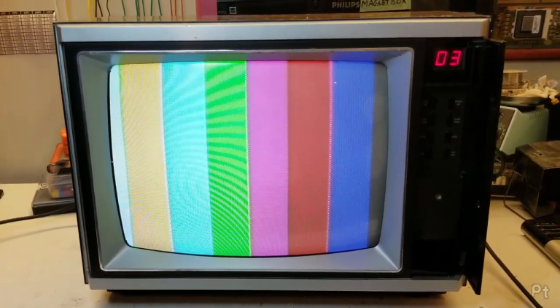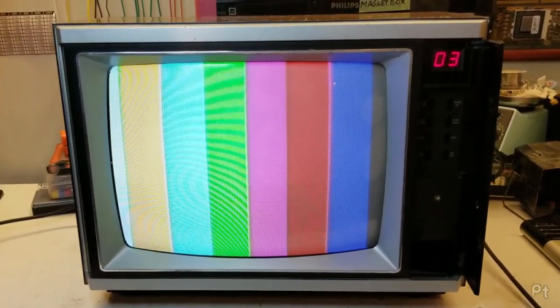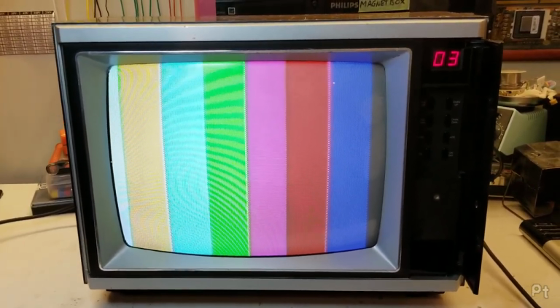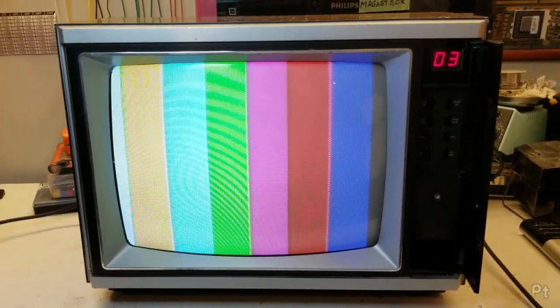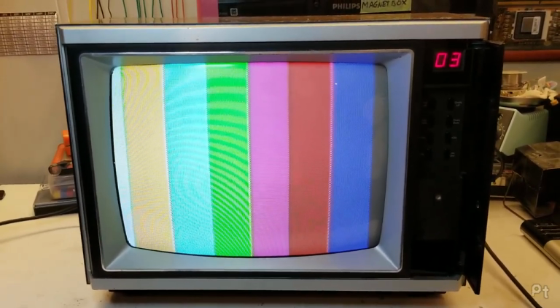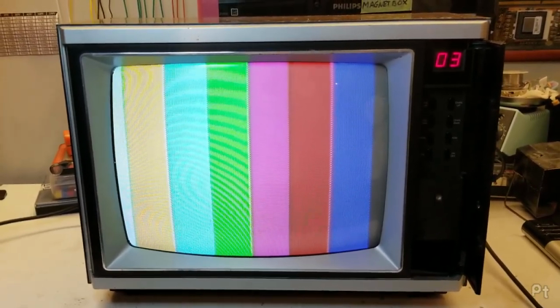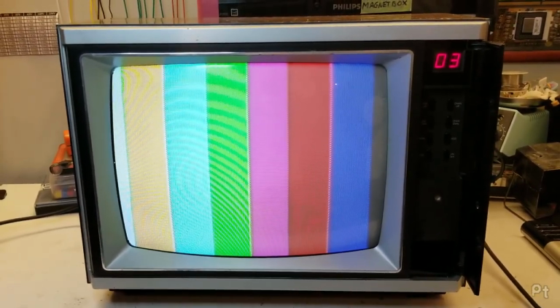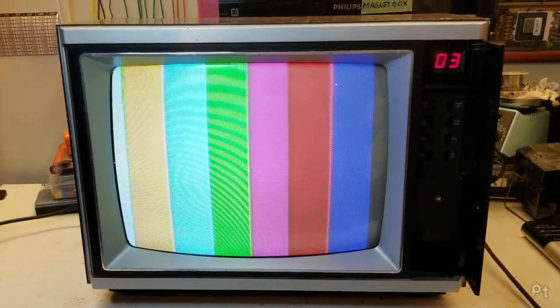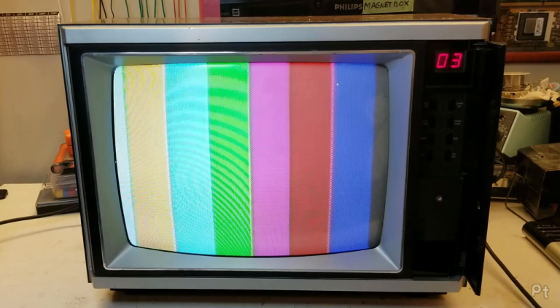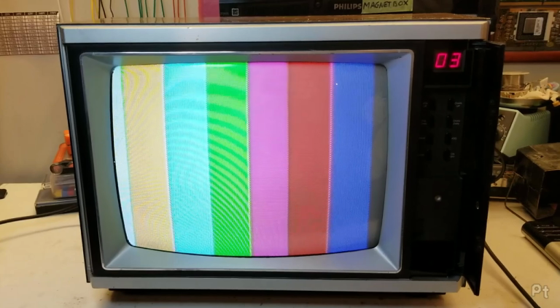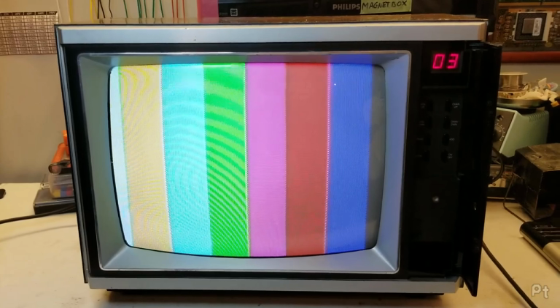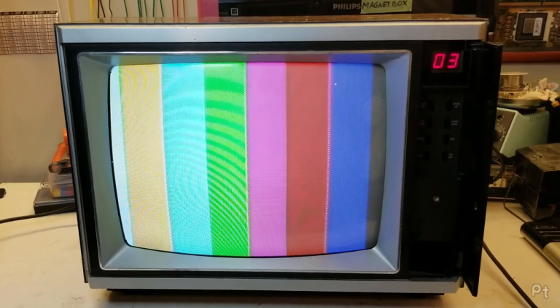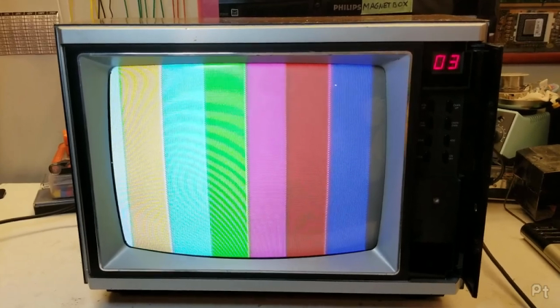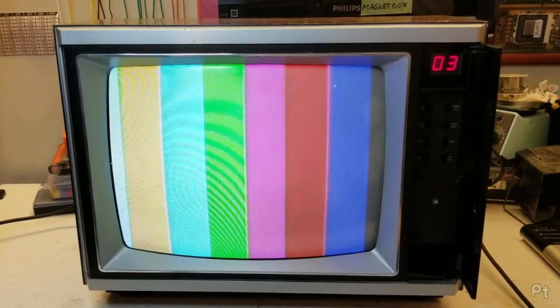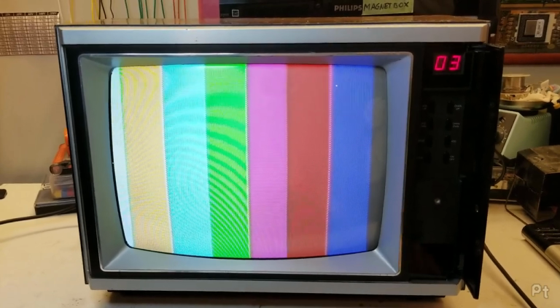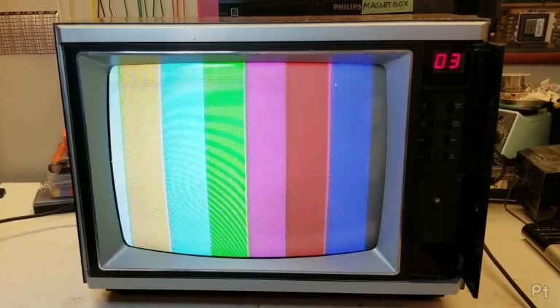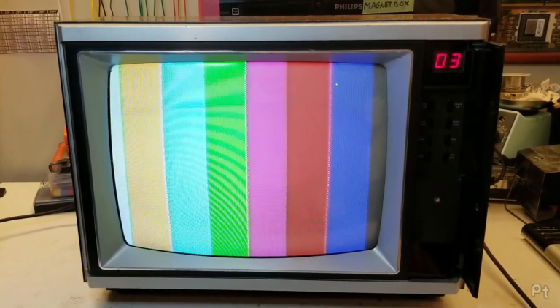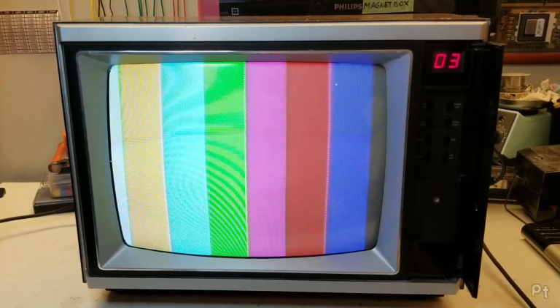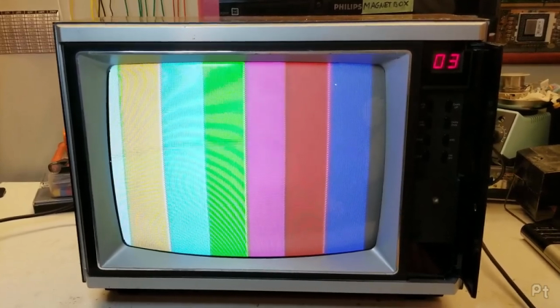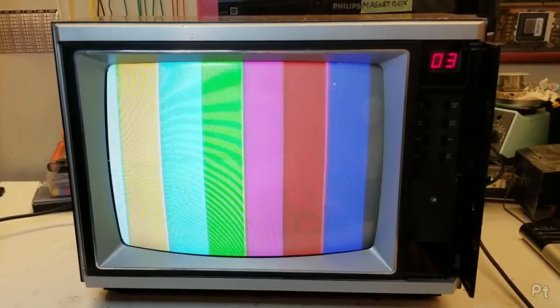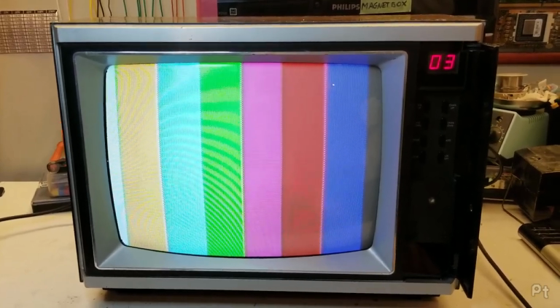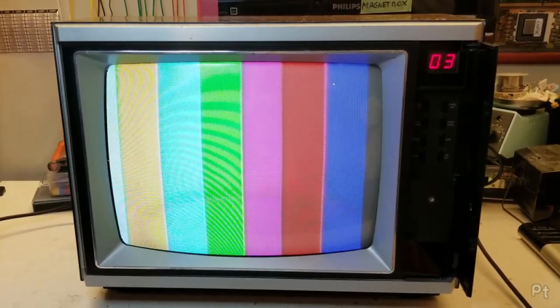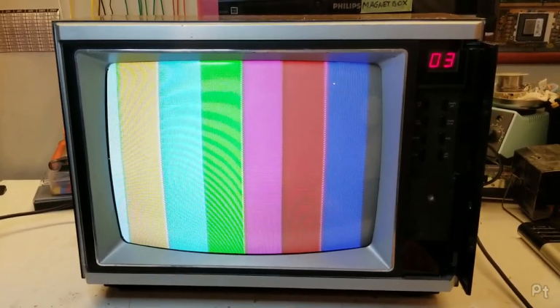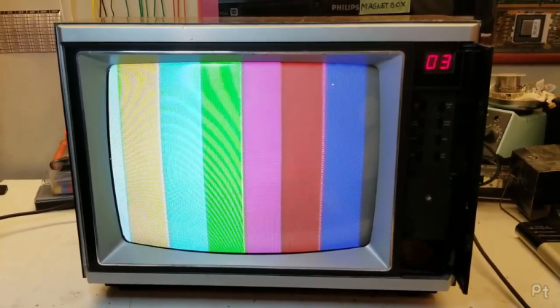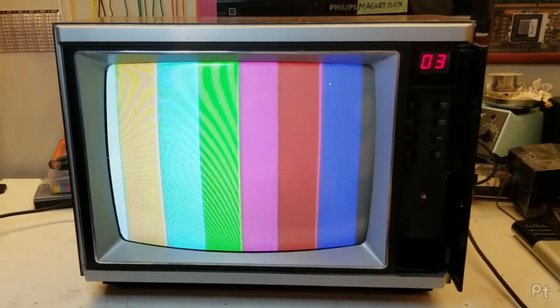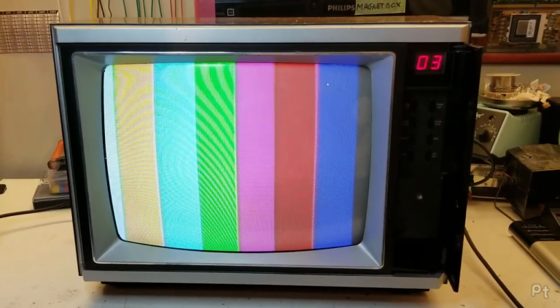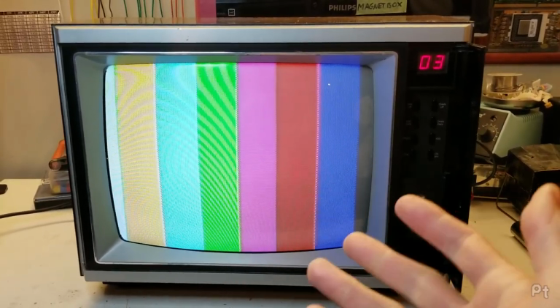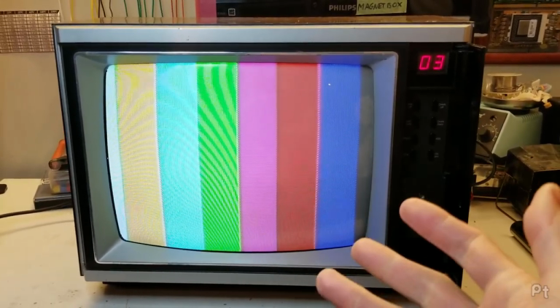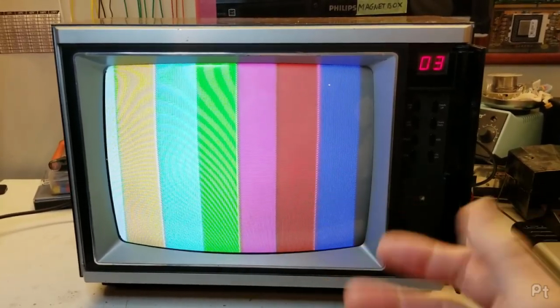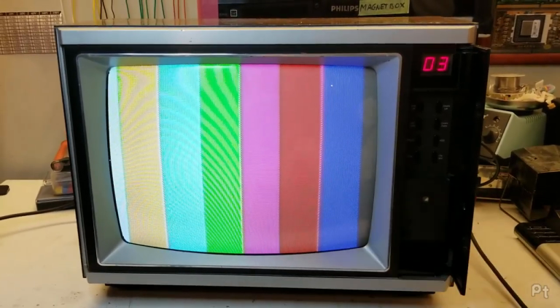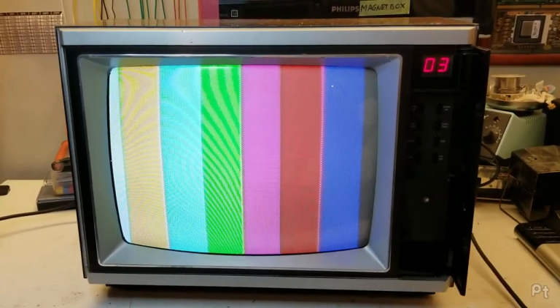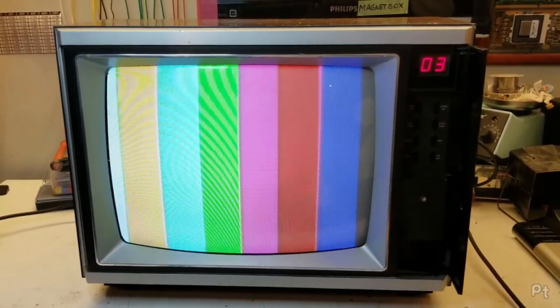So yeah, fun little look at this TV. Thank you for watching.